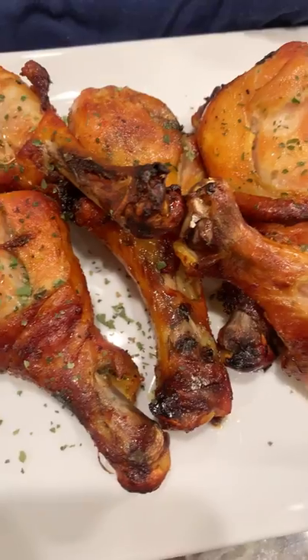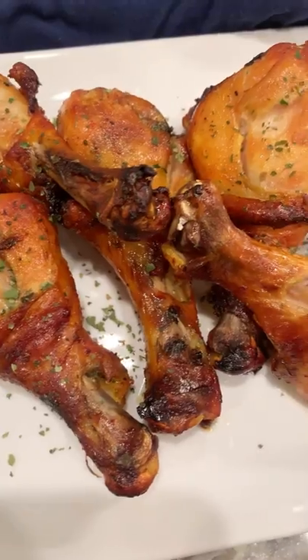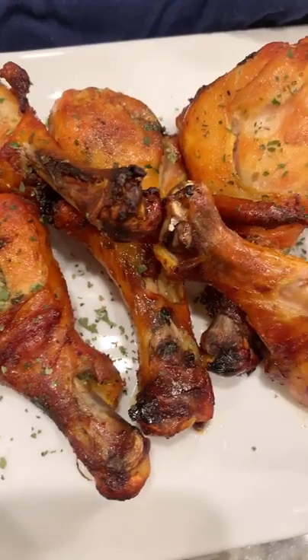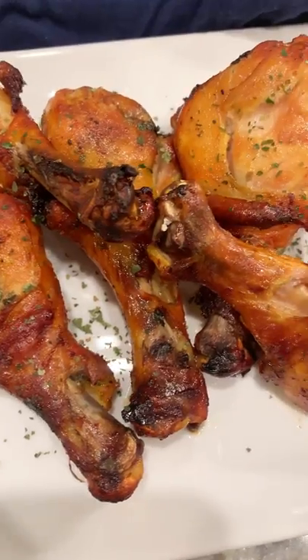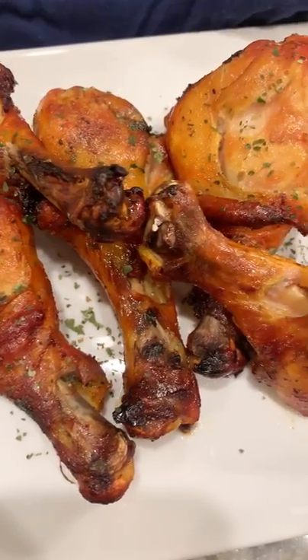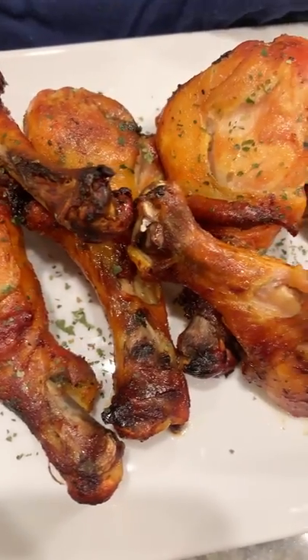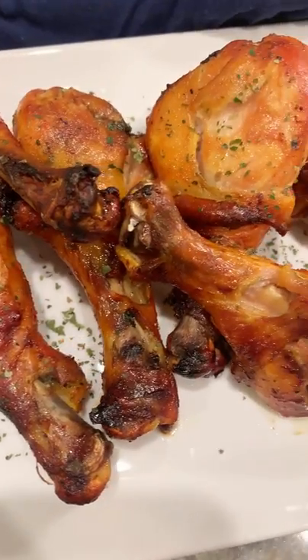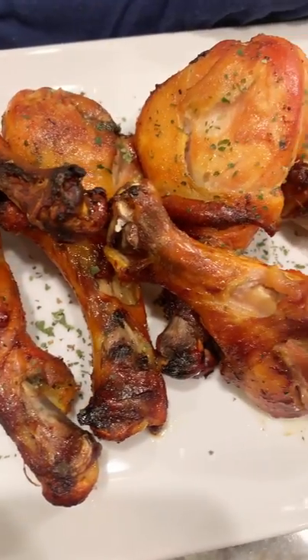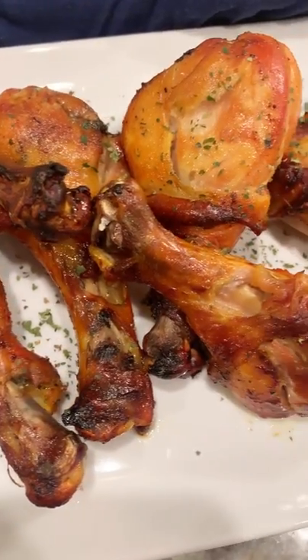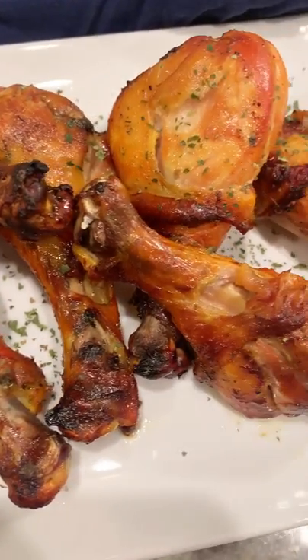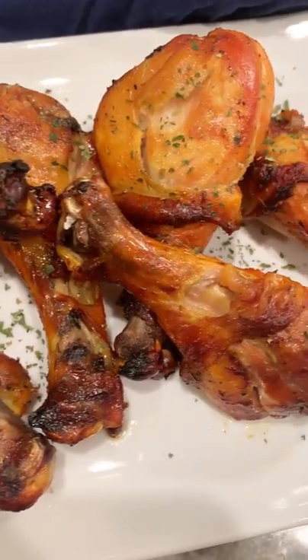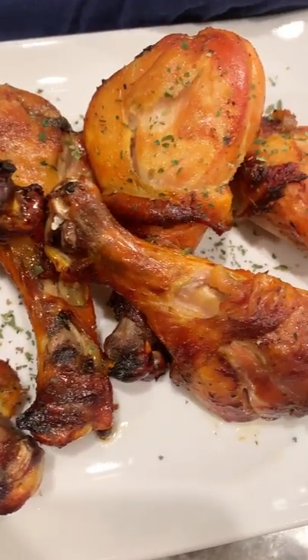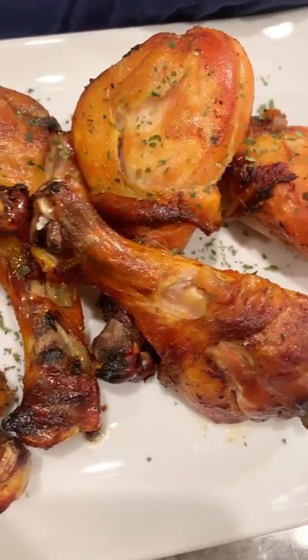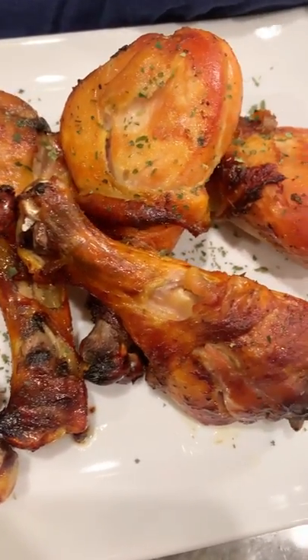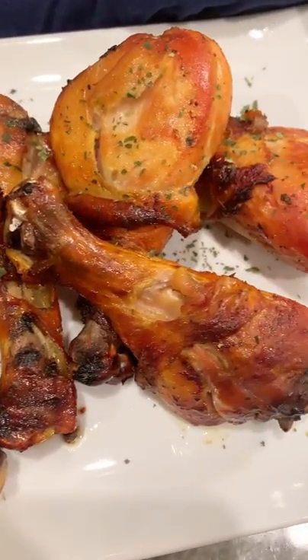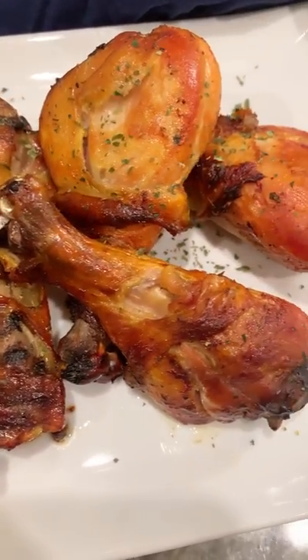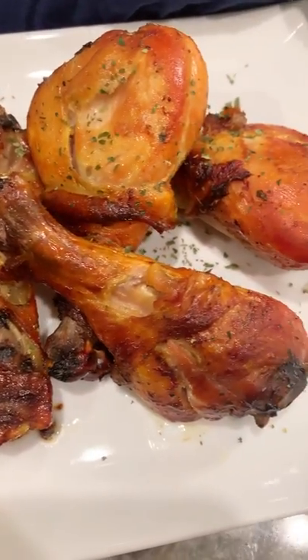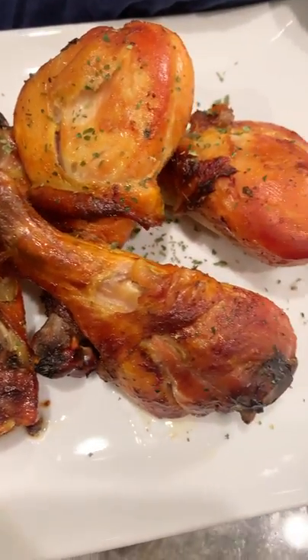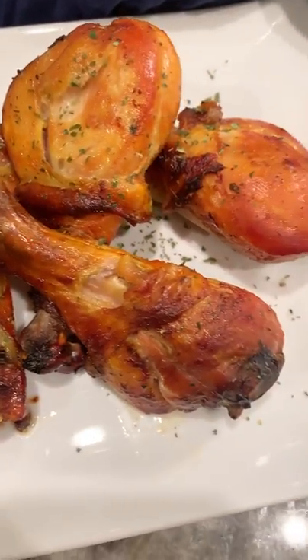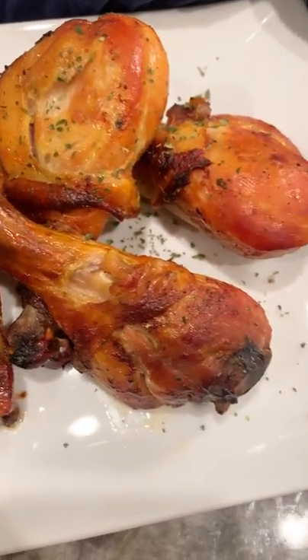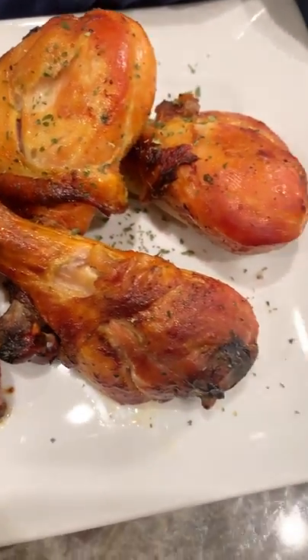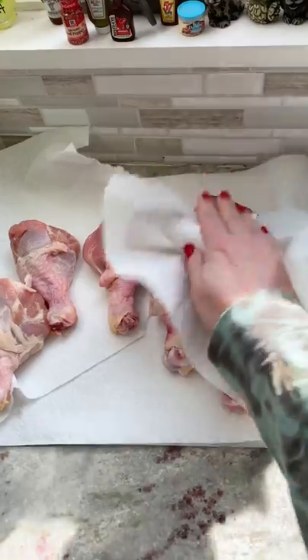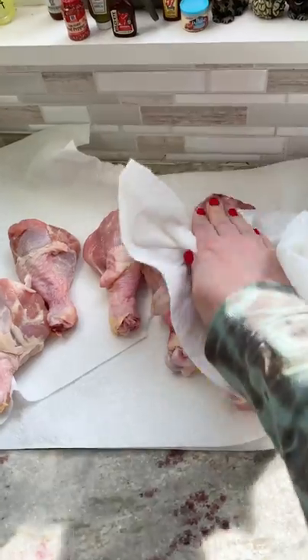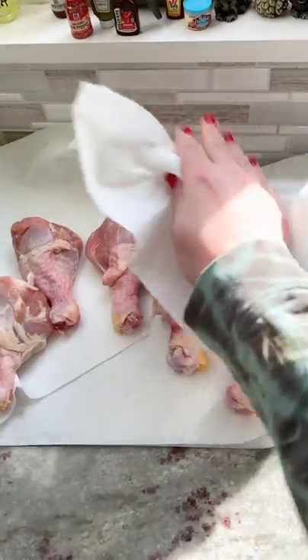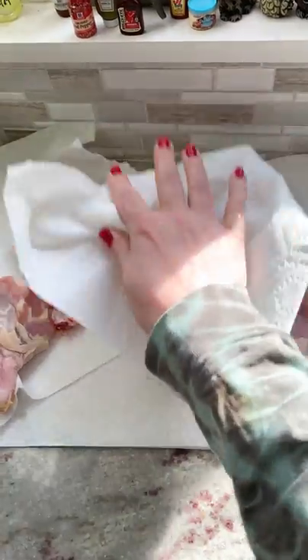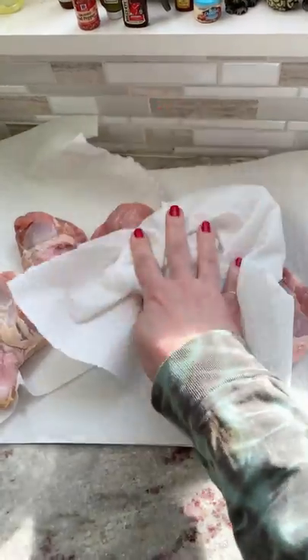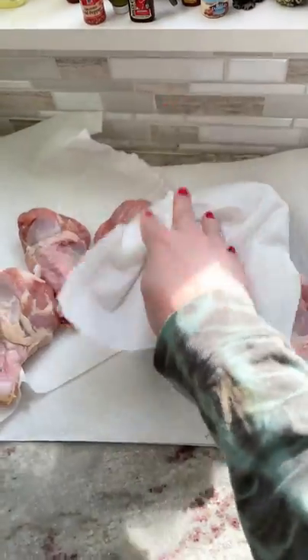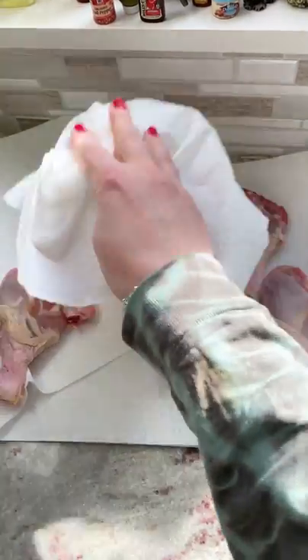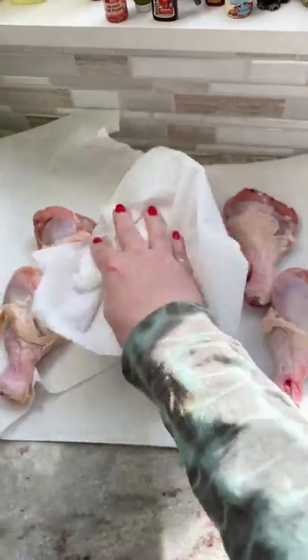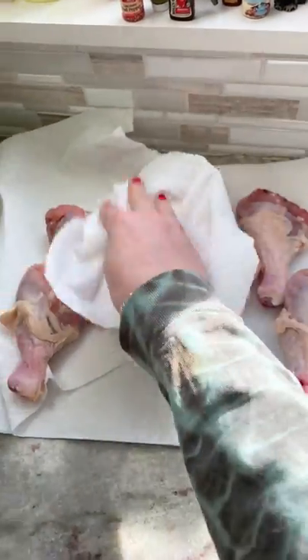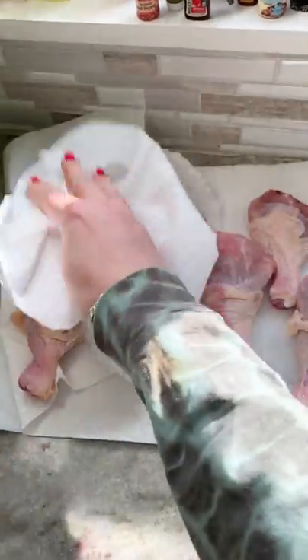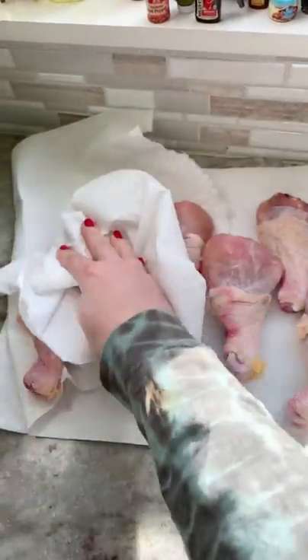You legally can't say you like chicken if you scroll past this recipe. Wash and dry your chicken really well.